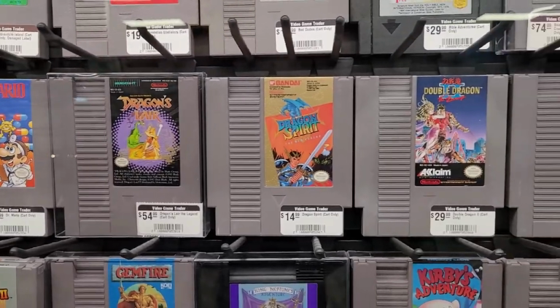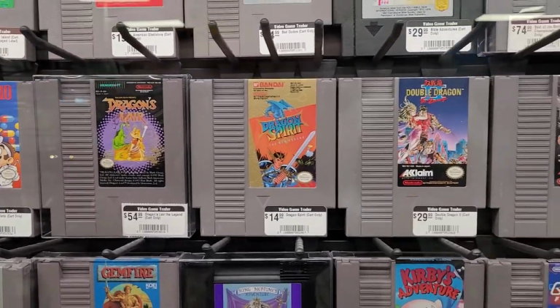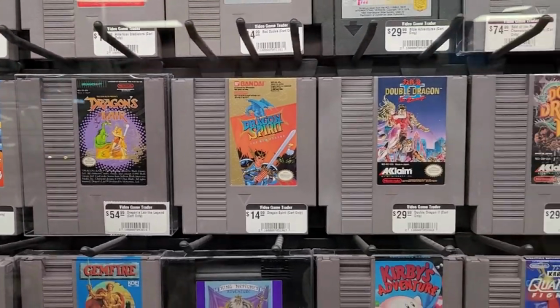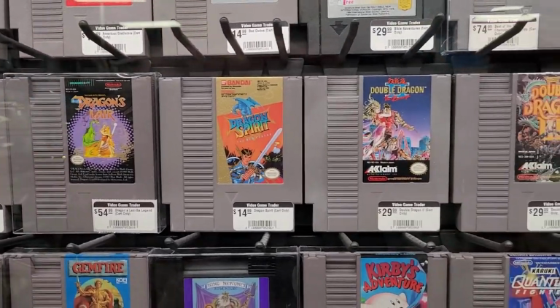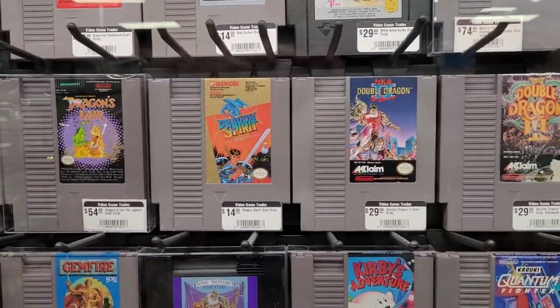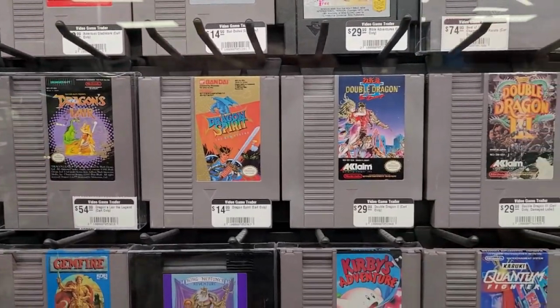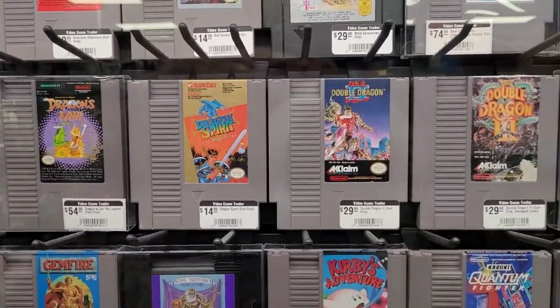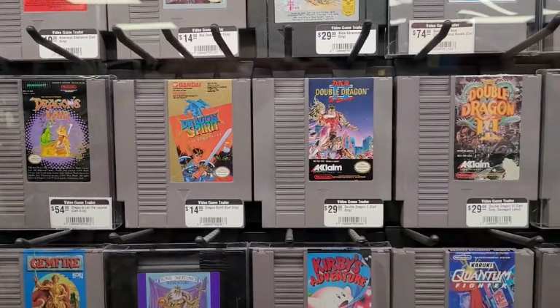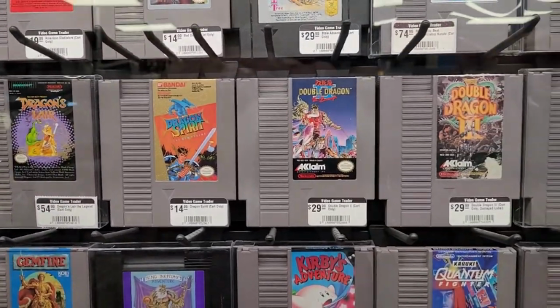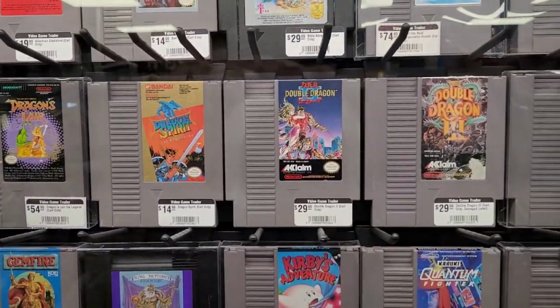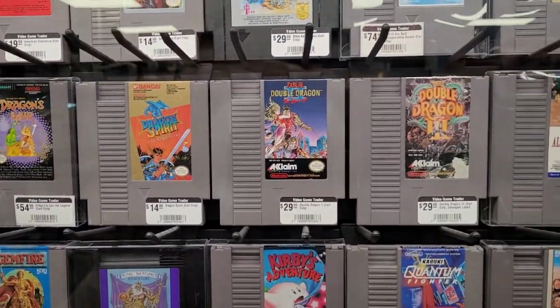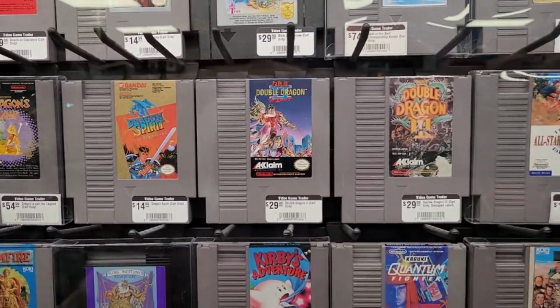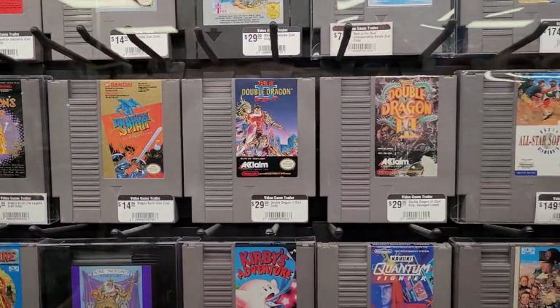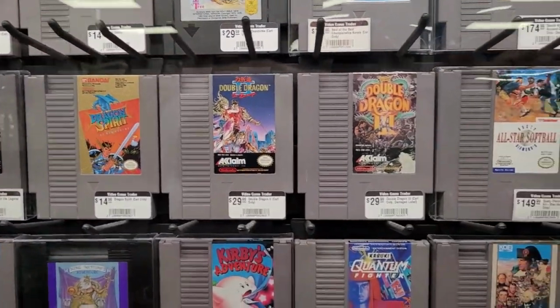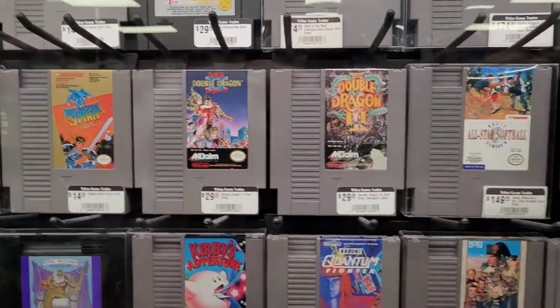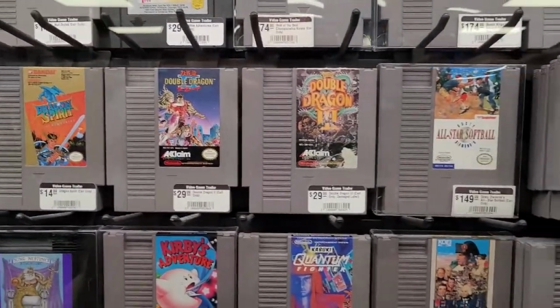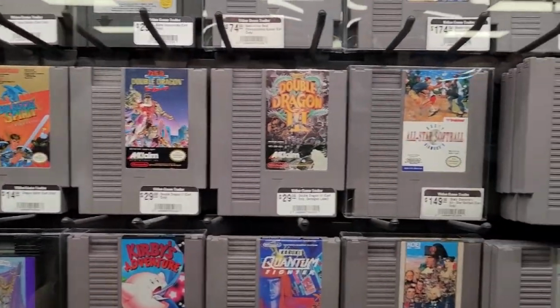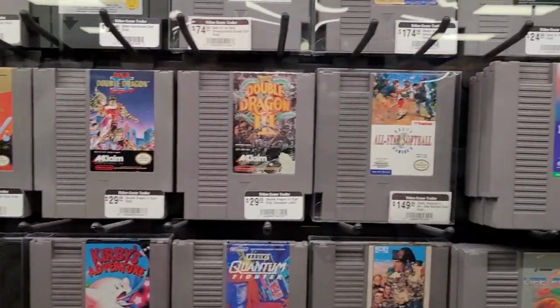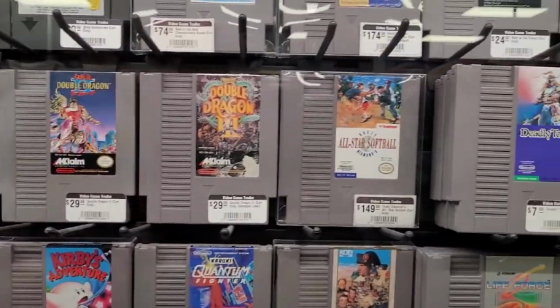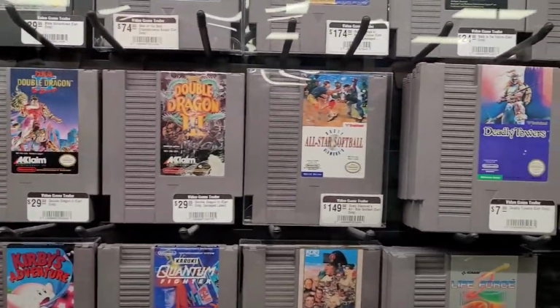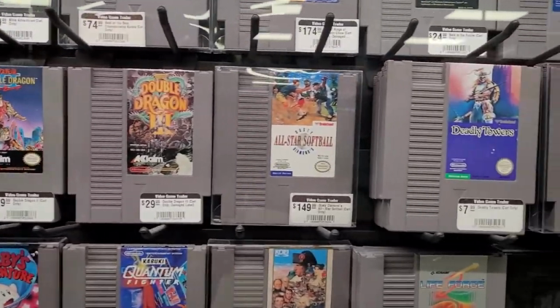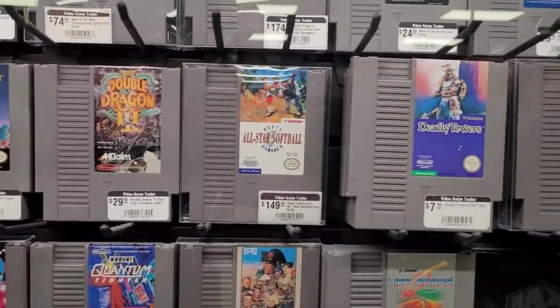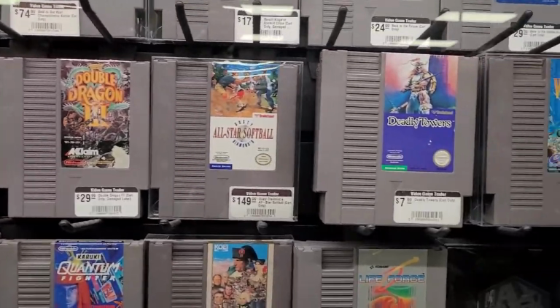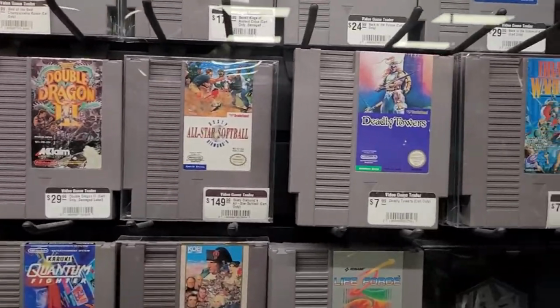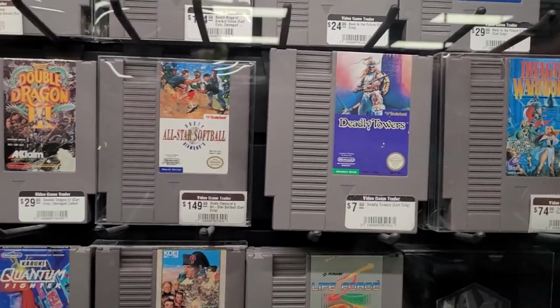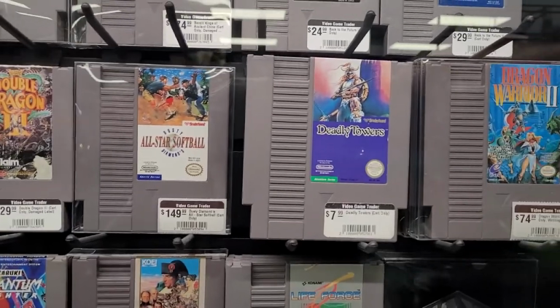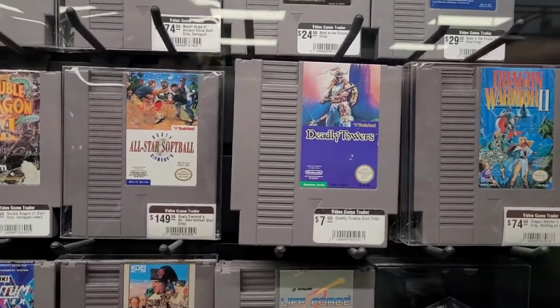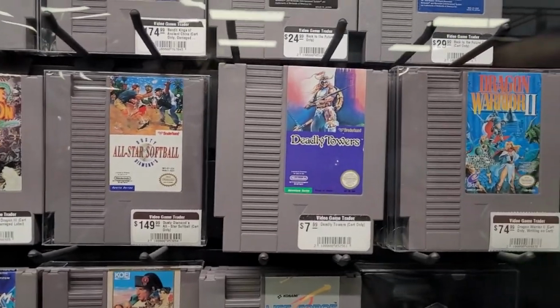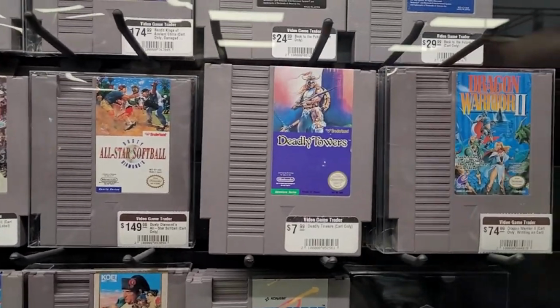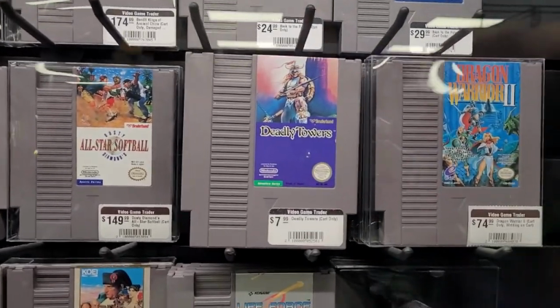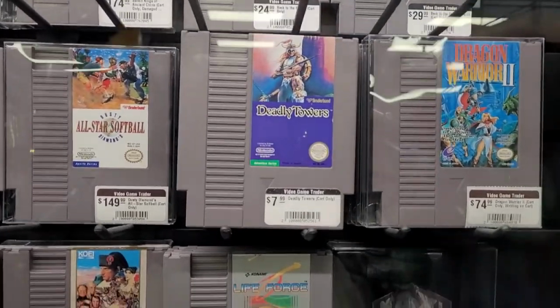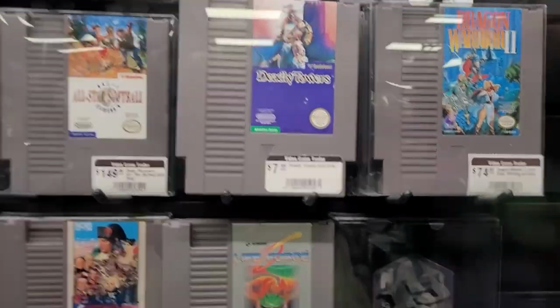Dr. Mario — Shauna is a champ at Dr. Mario, don't let her ever tell you differently, because she'll take all your money.